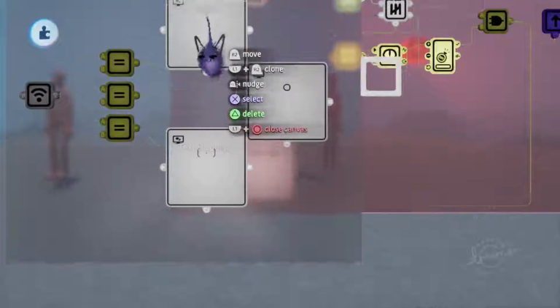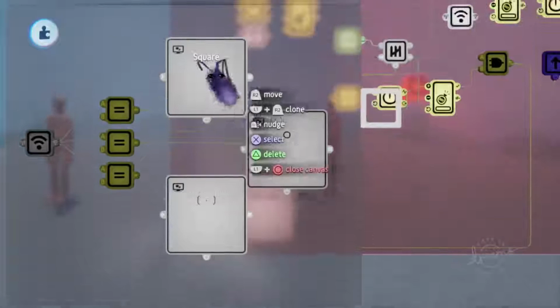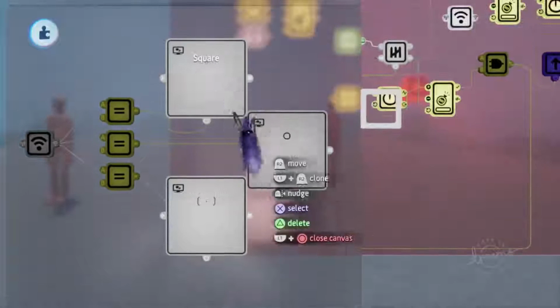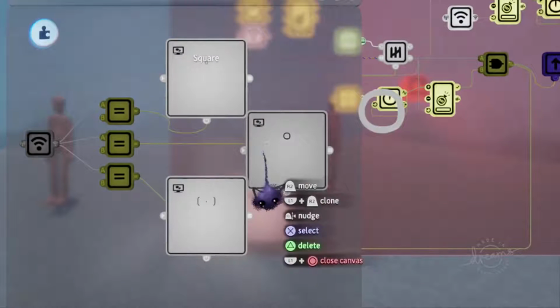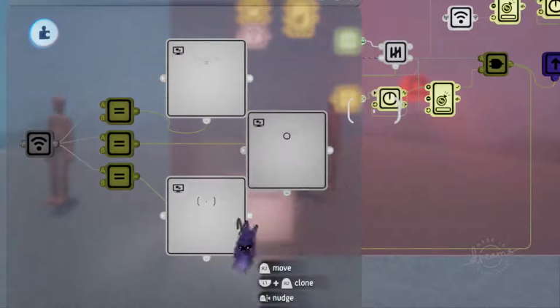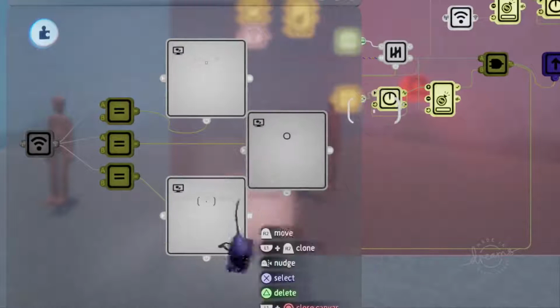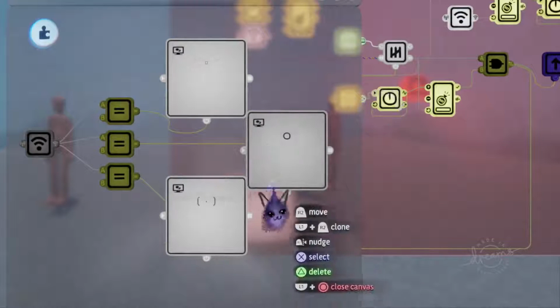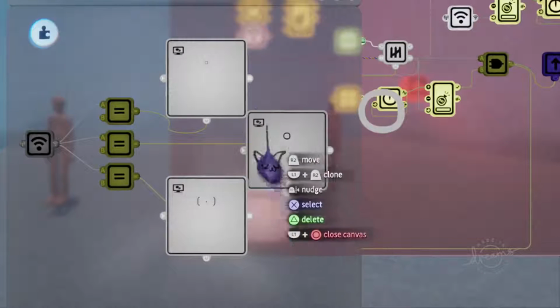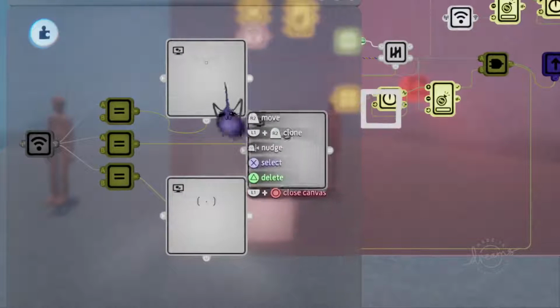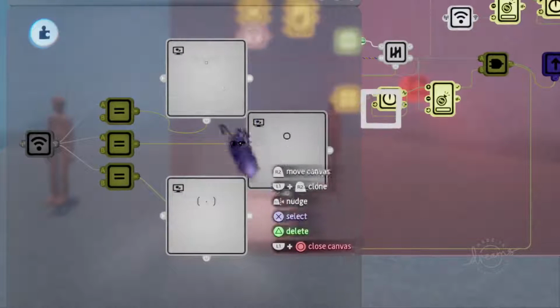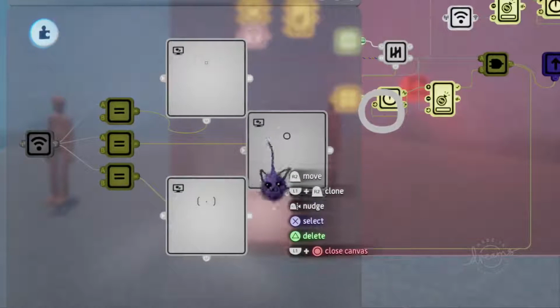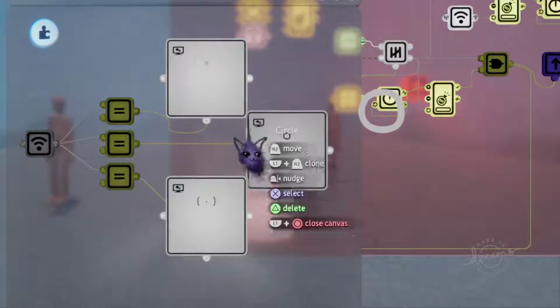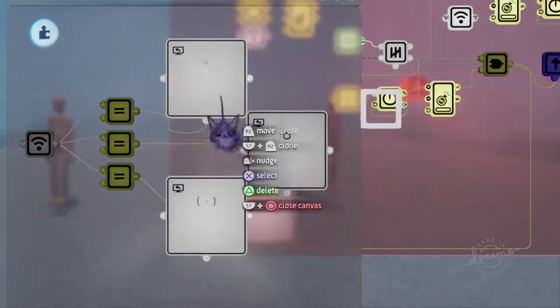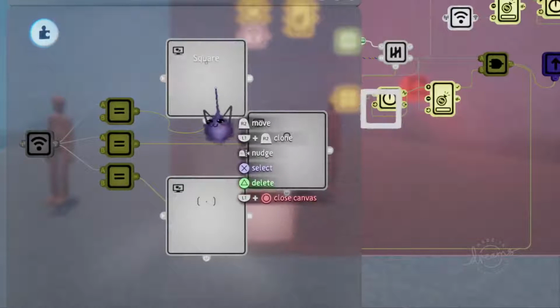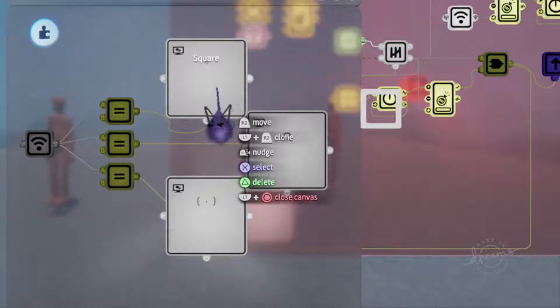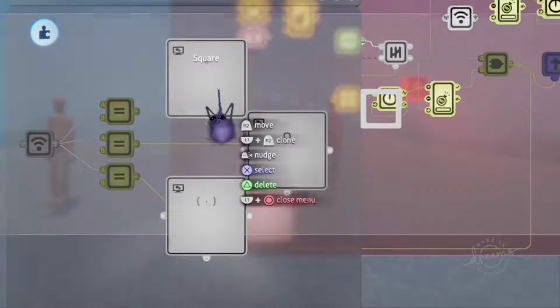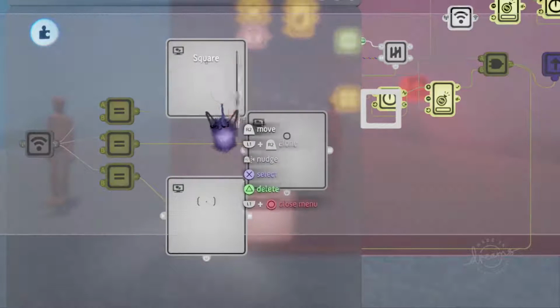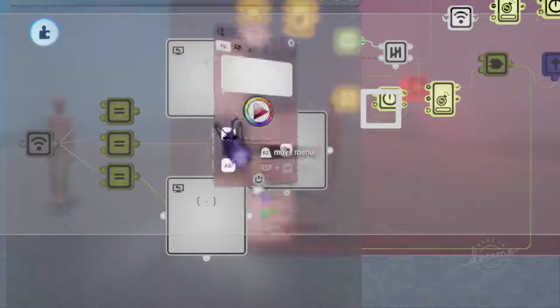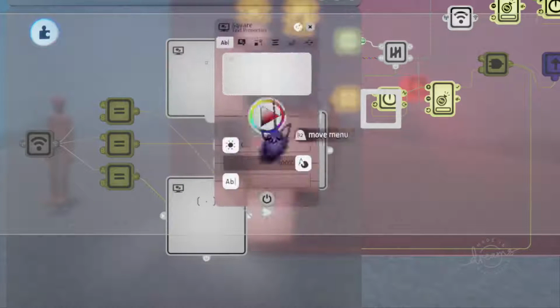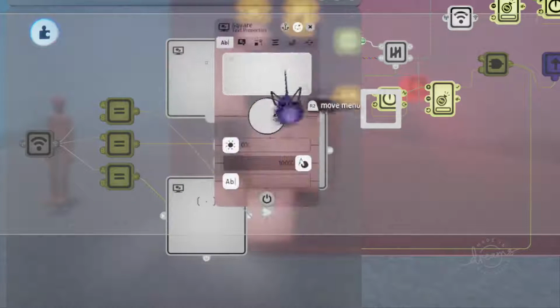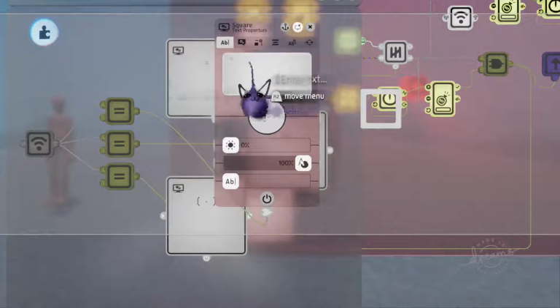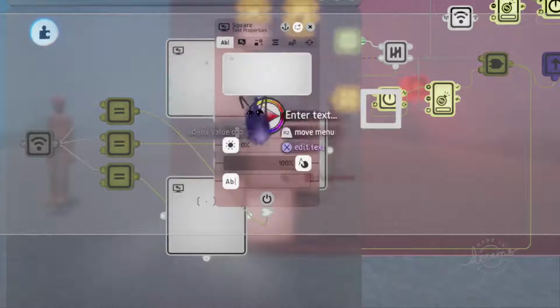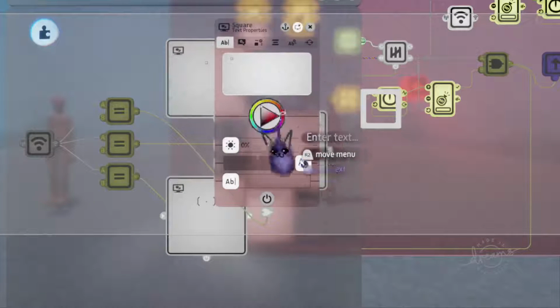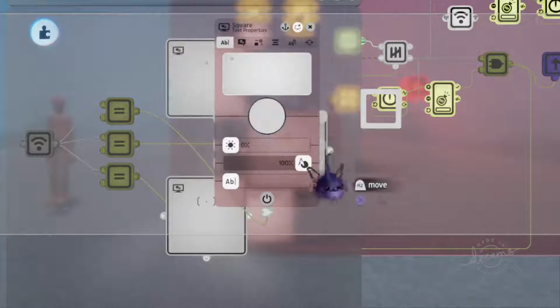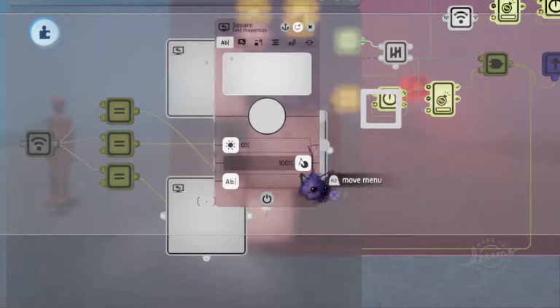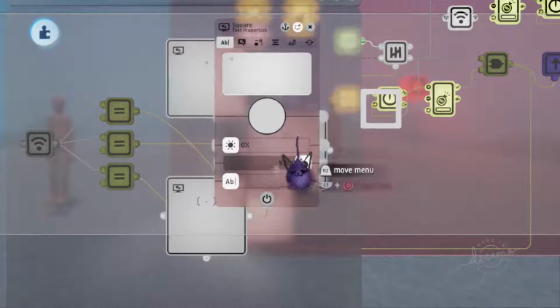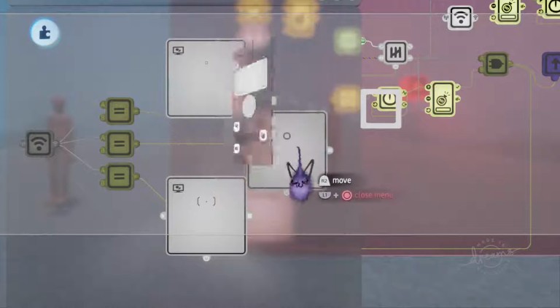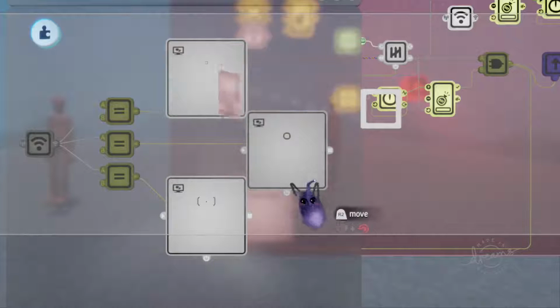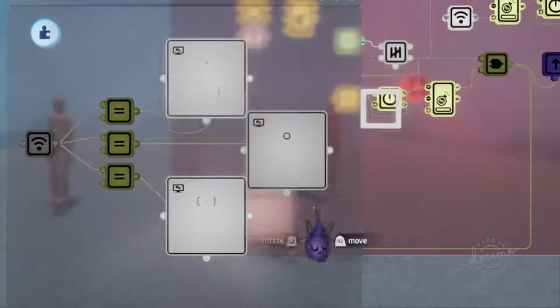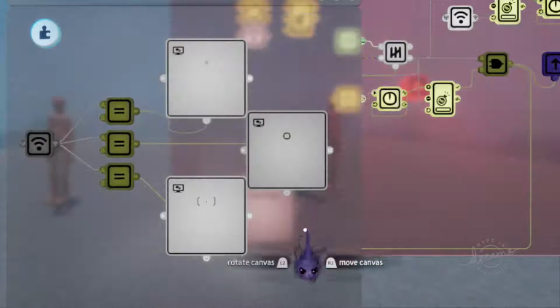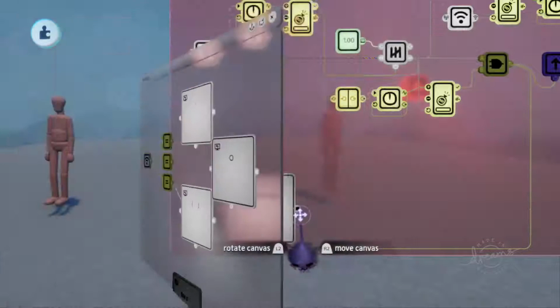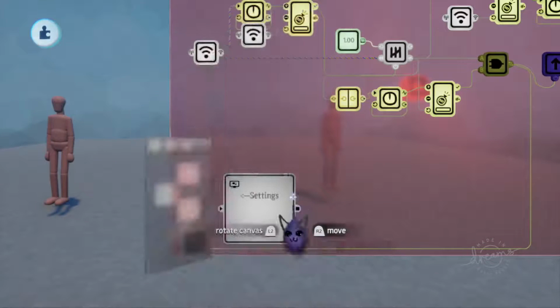All three are displayed with these options — simply changing the text will change it to be whatever you'd like.